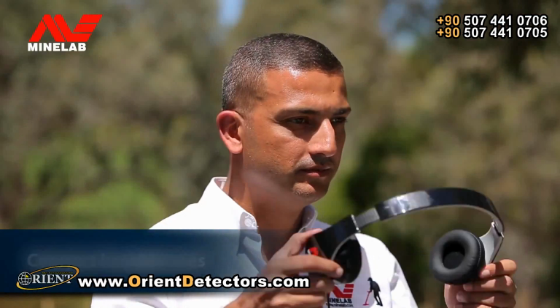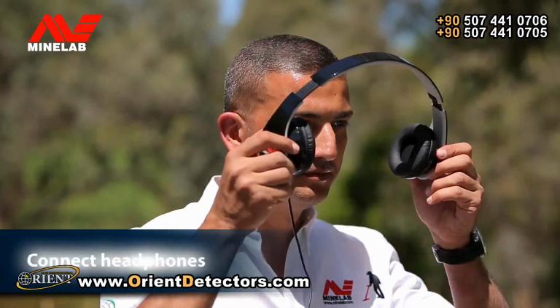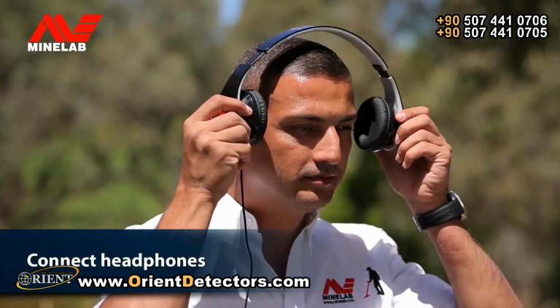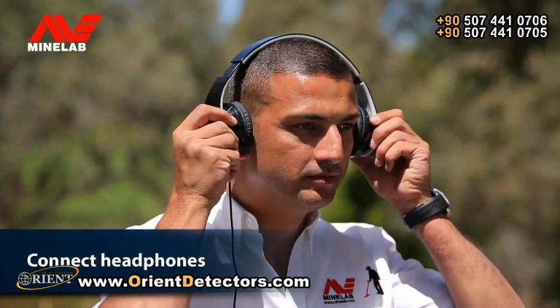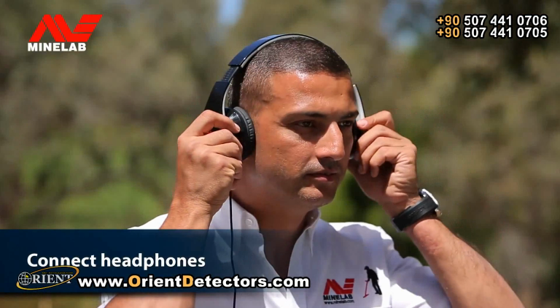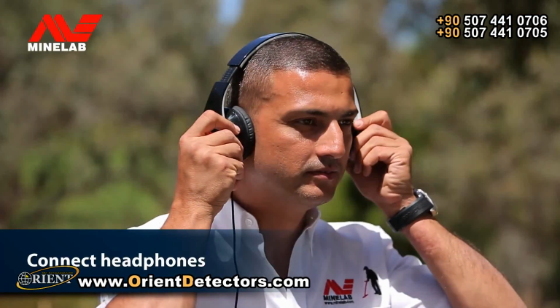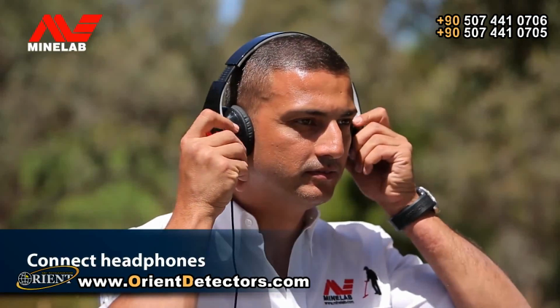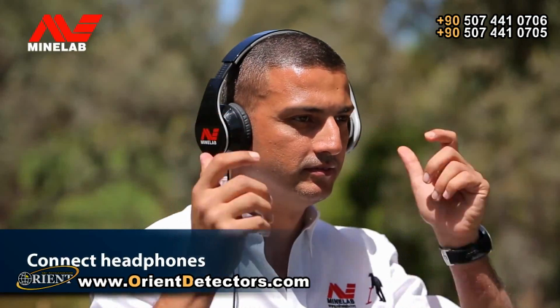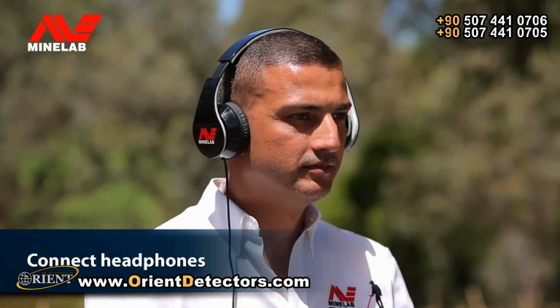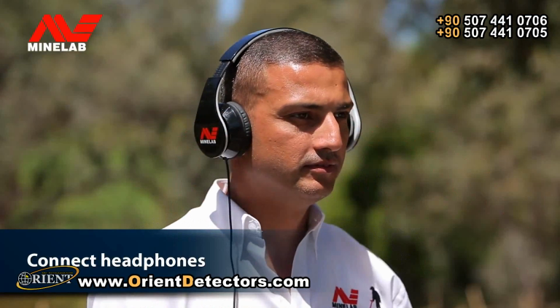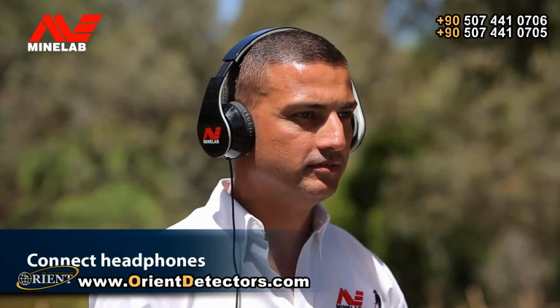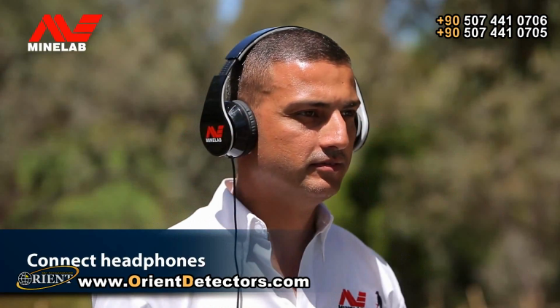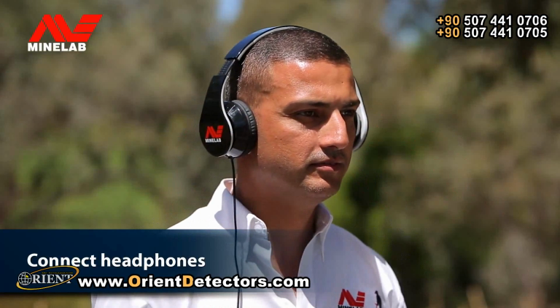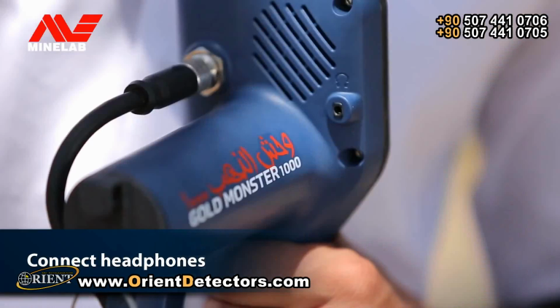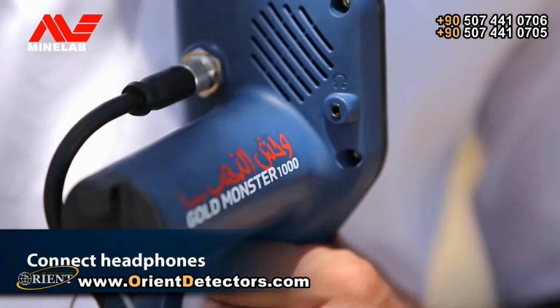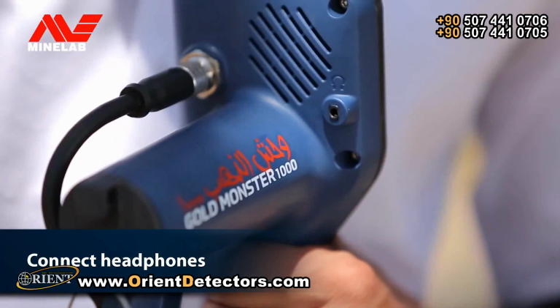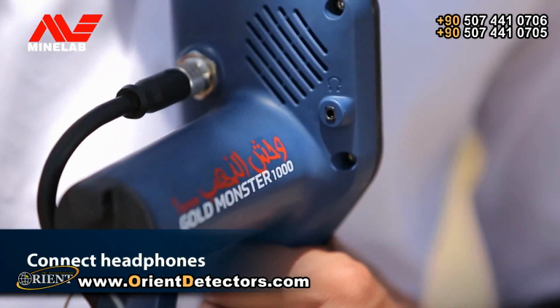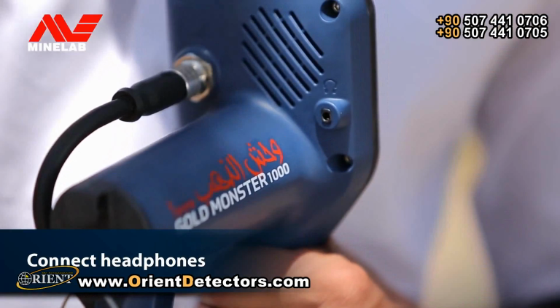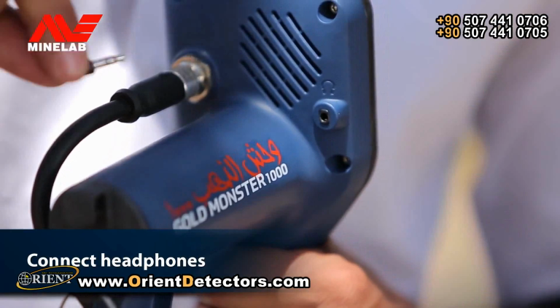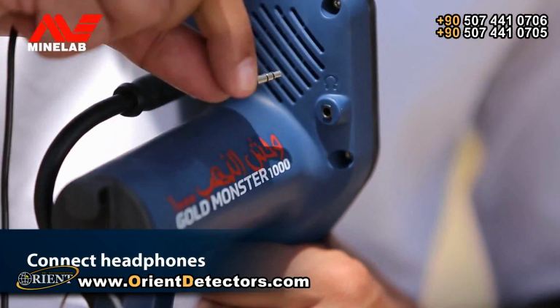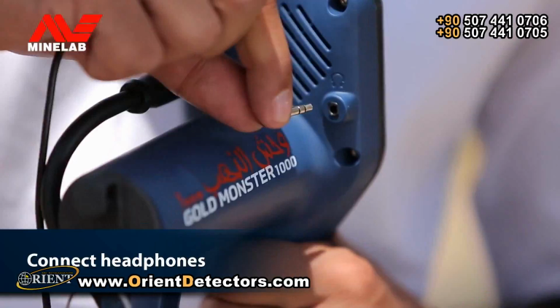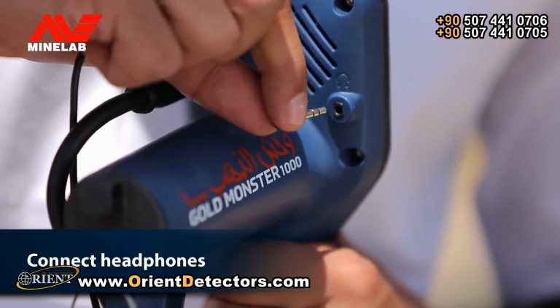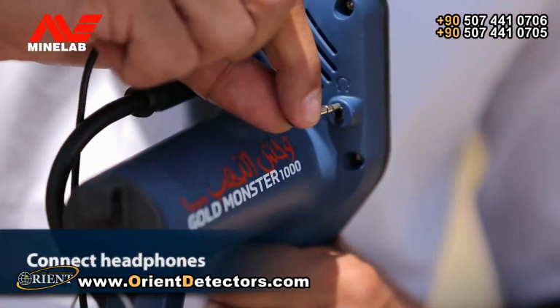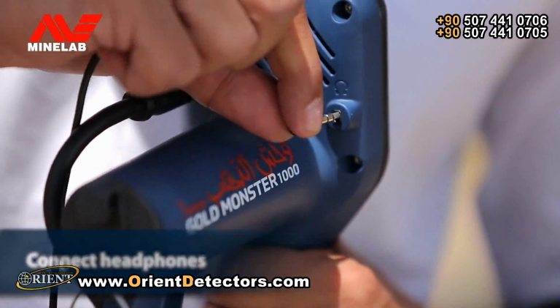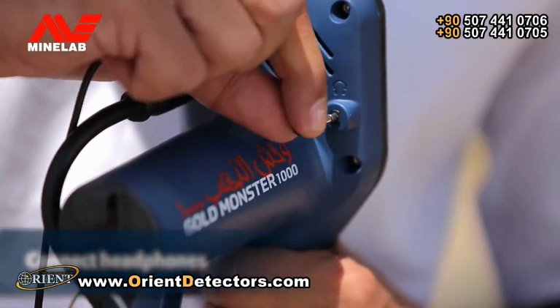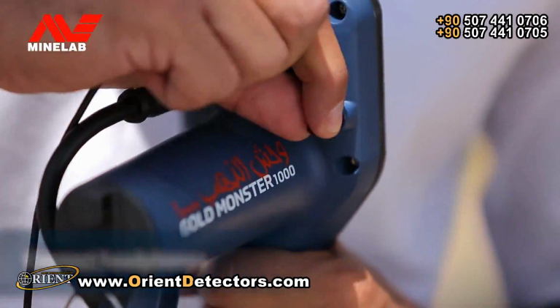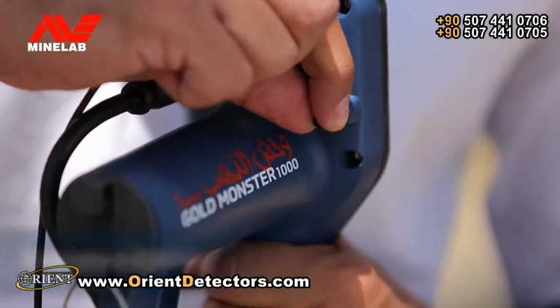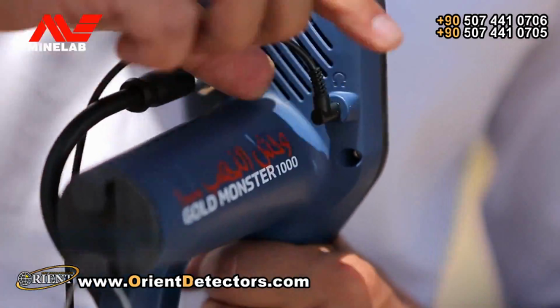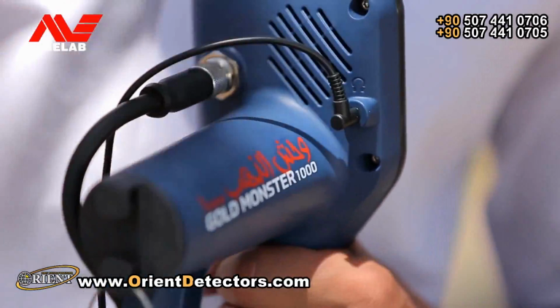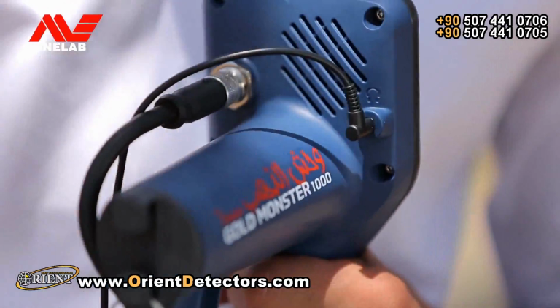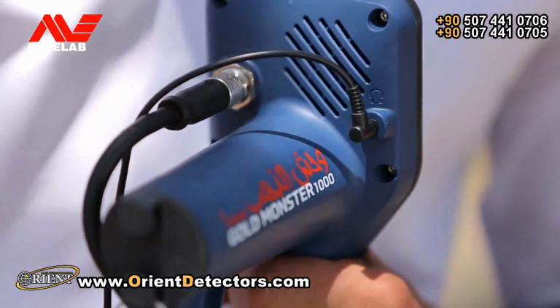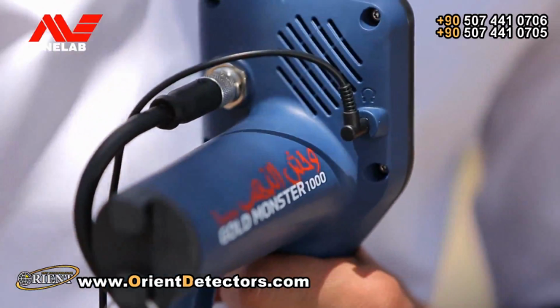If you prefer to use headphones while detecting, then connect the headphones to the control box.